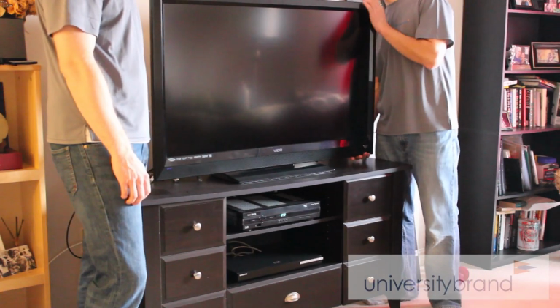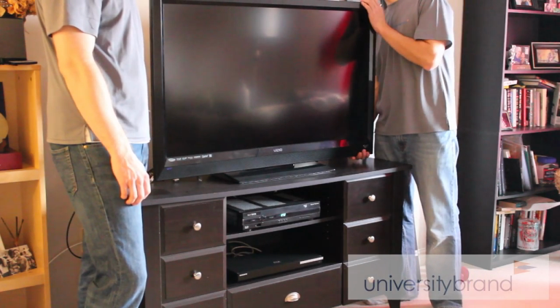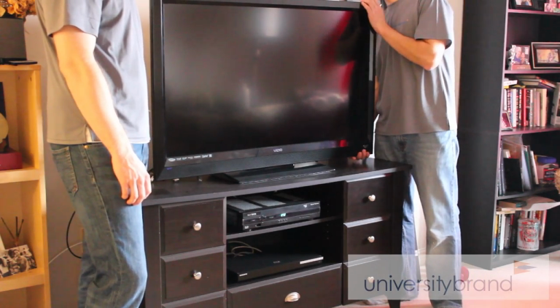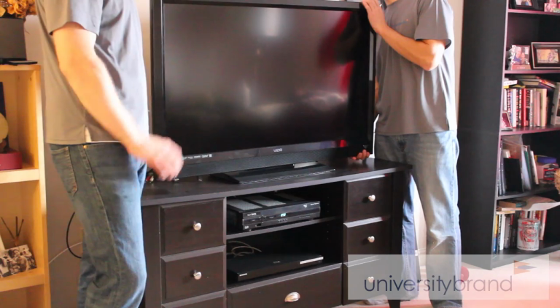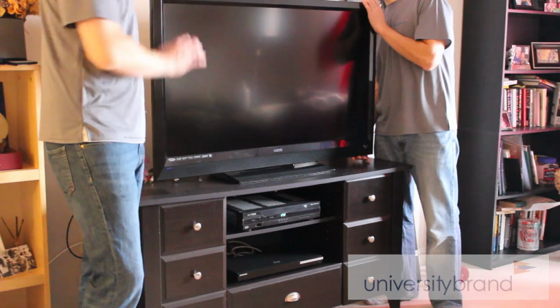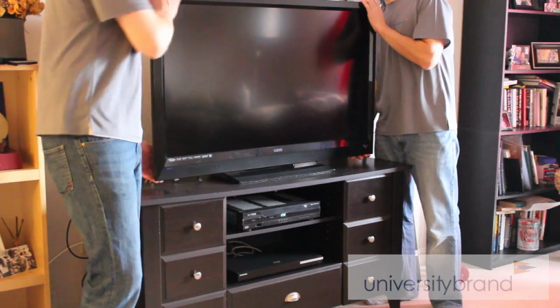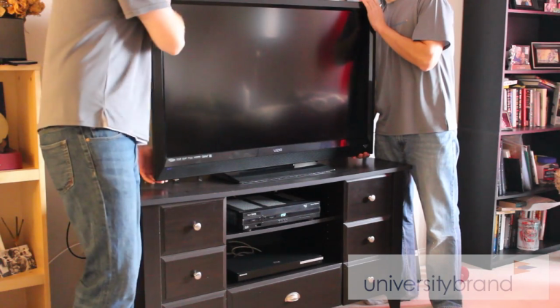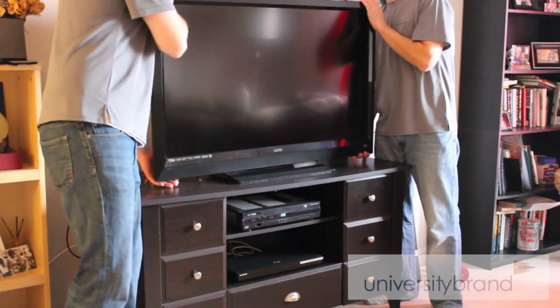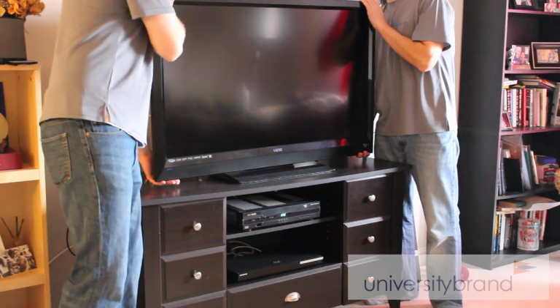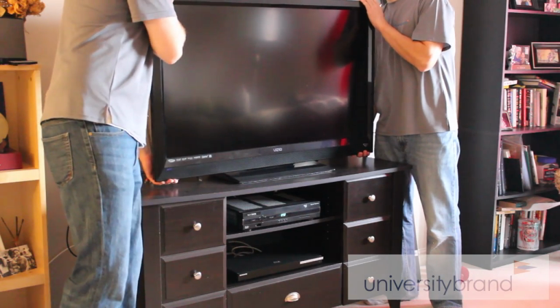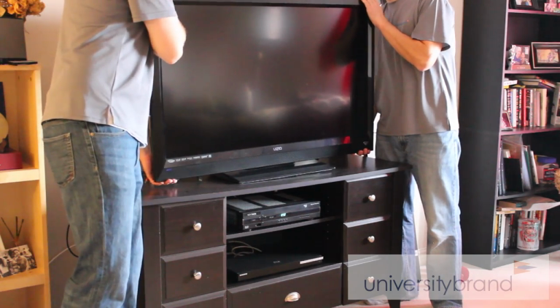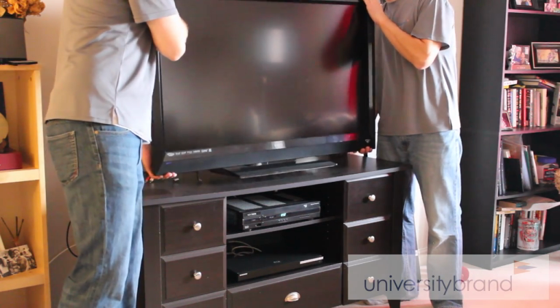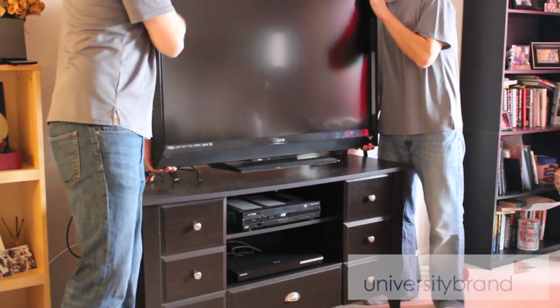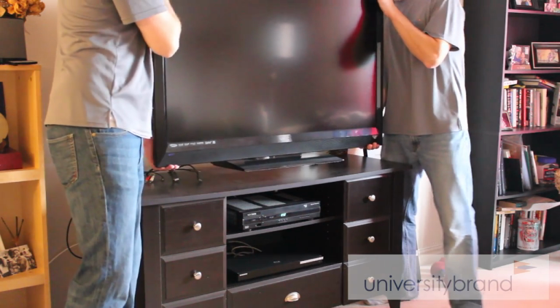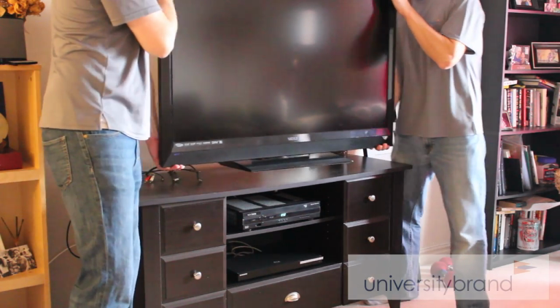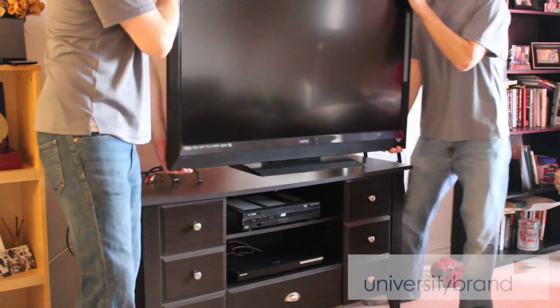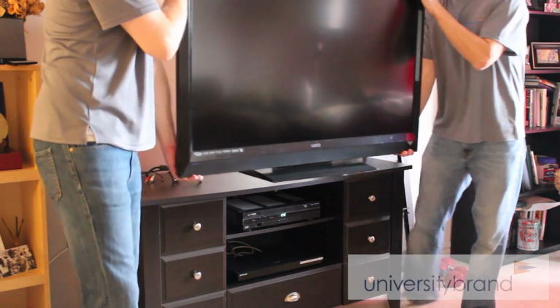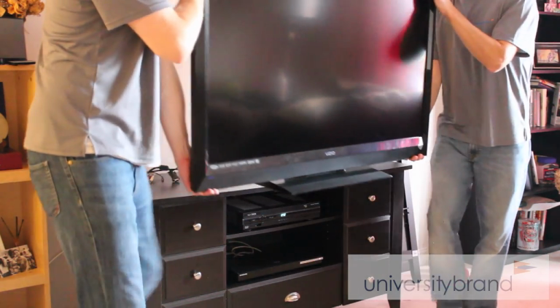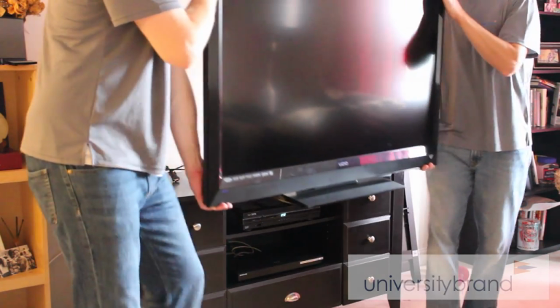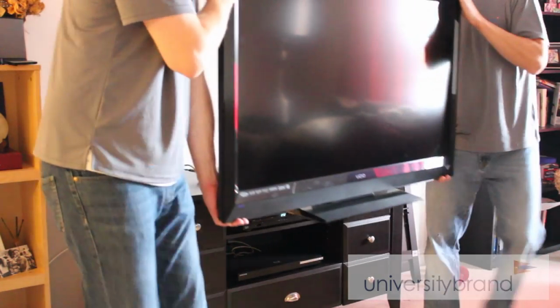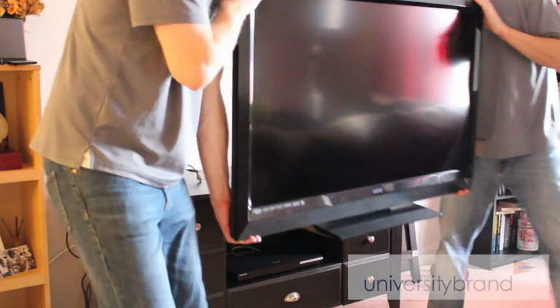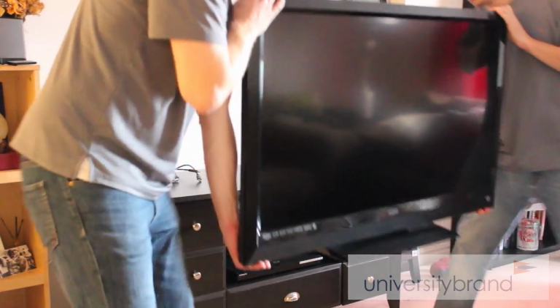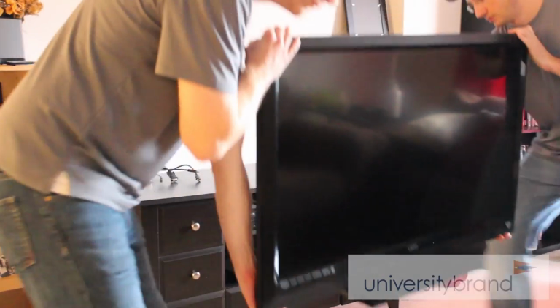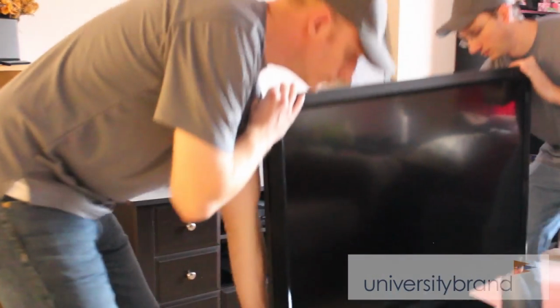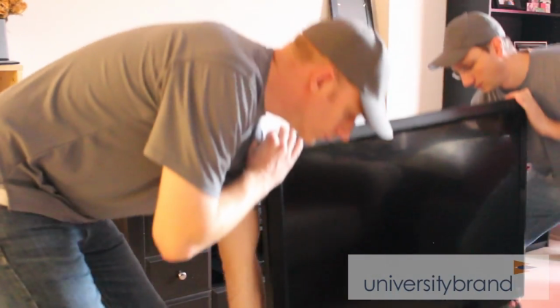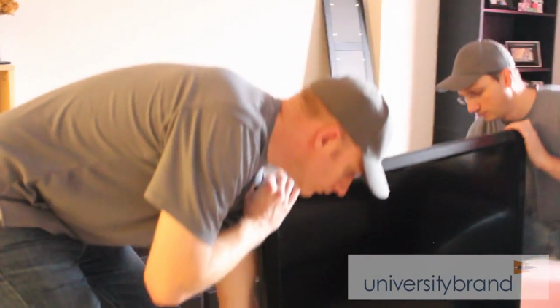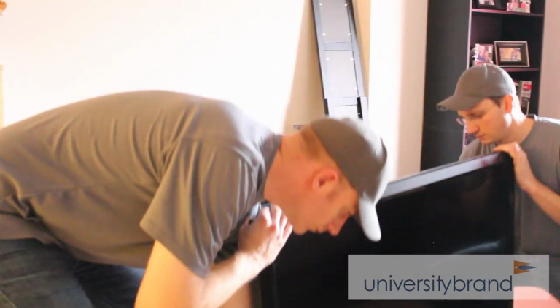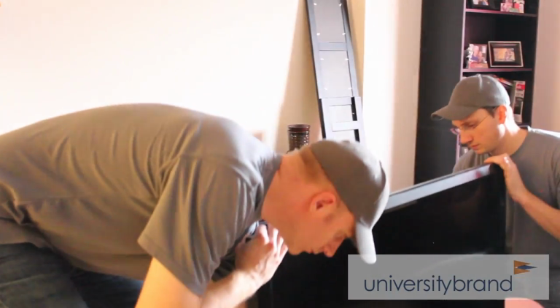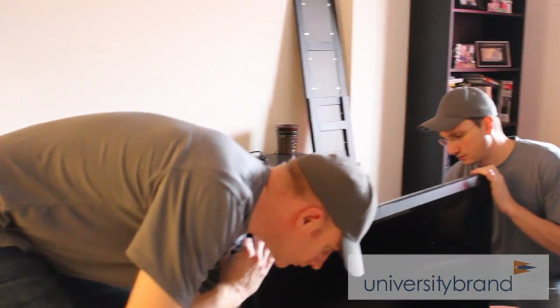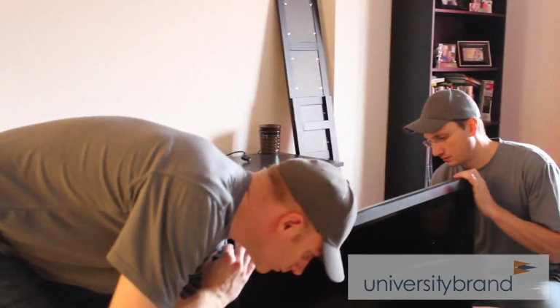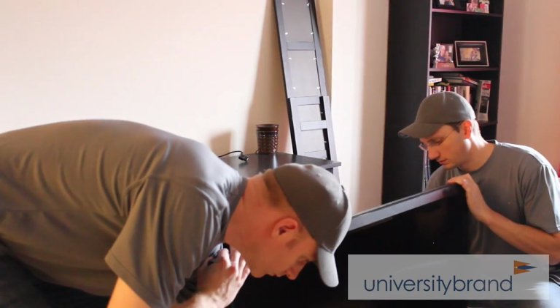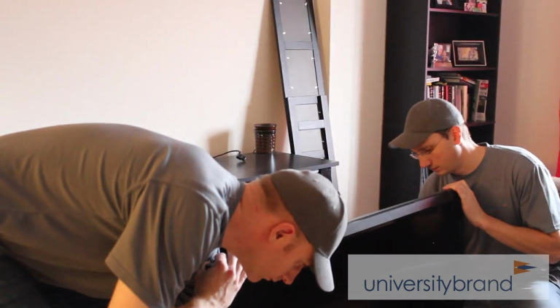Preparing a TV to be moved is a two-man job. Both partners pick up the TV and place it on the floor. Make sure that all wires have been disconnected.